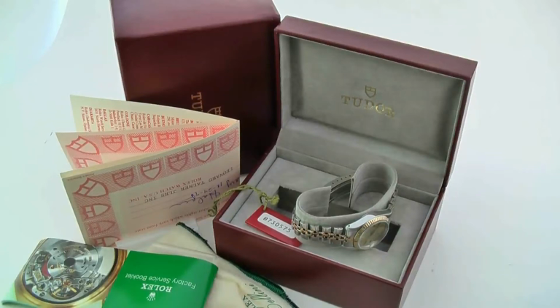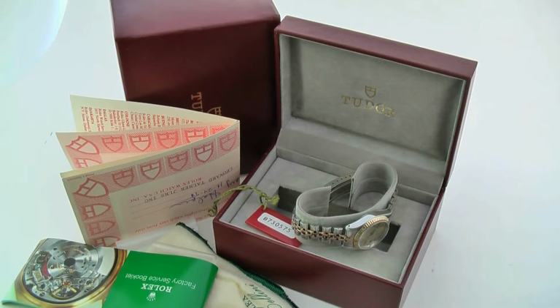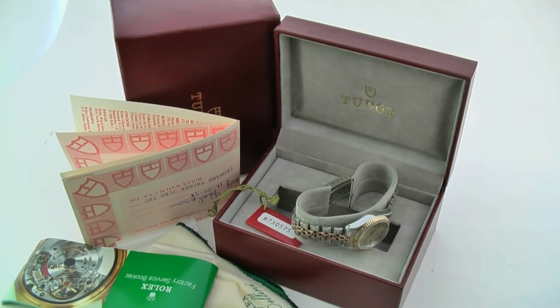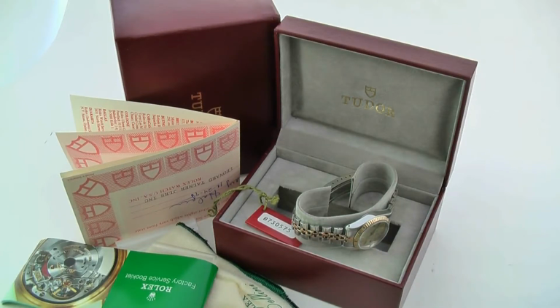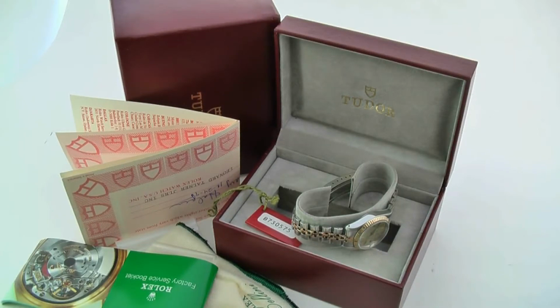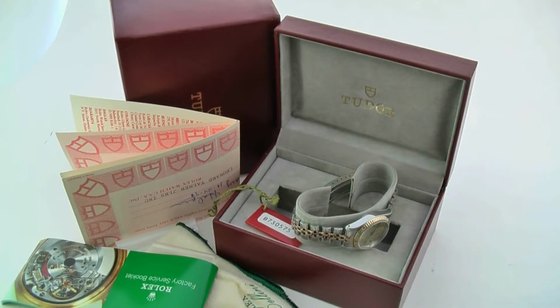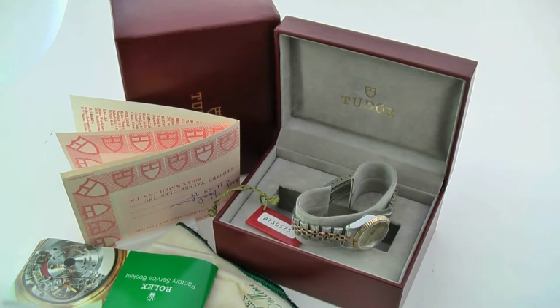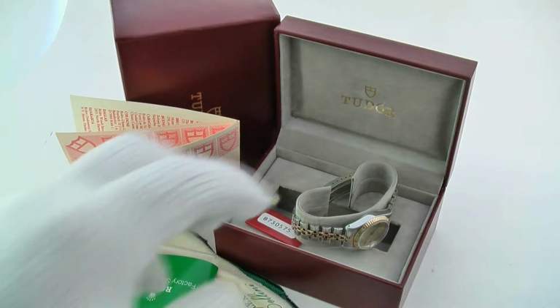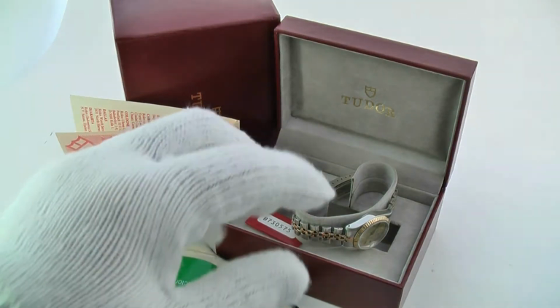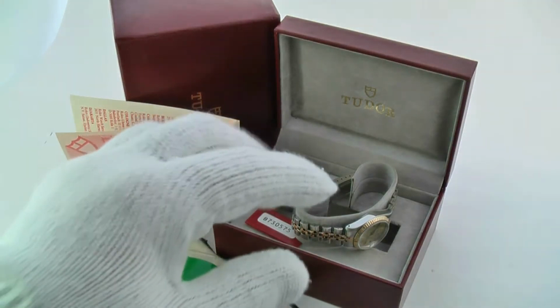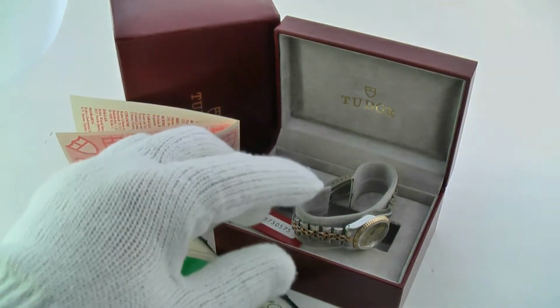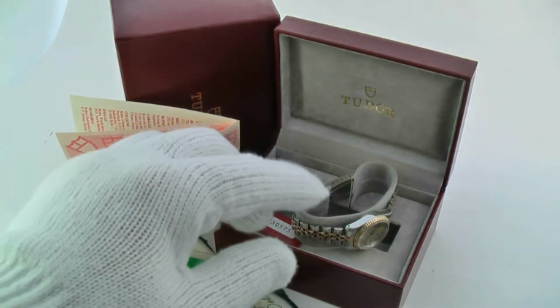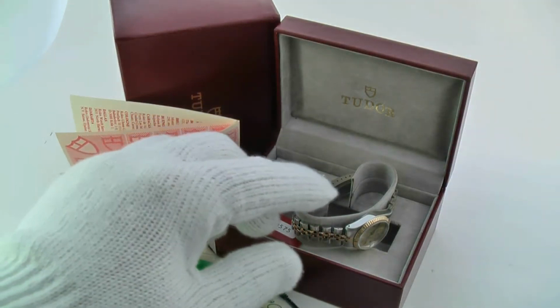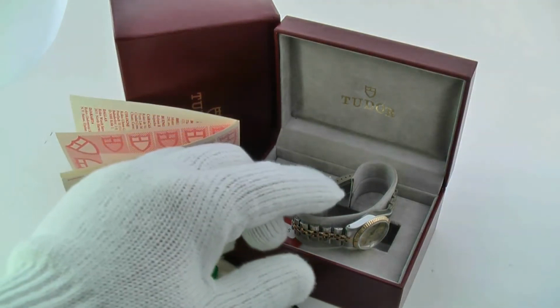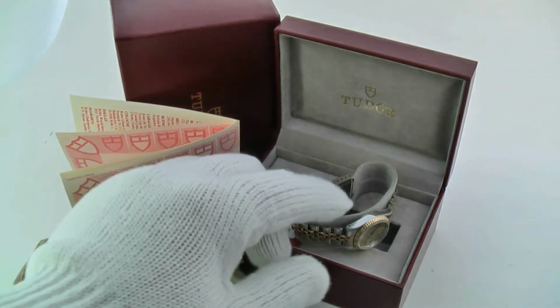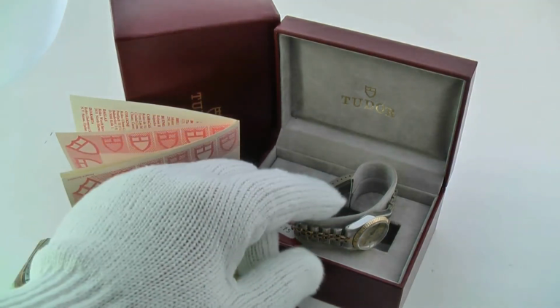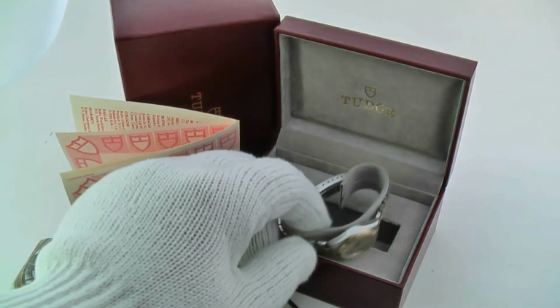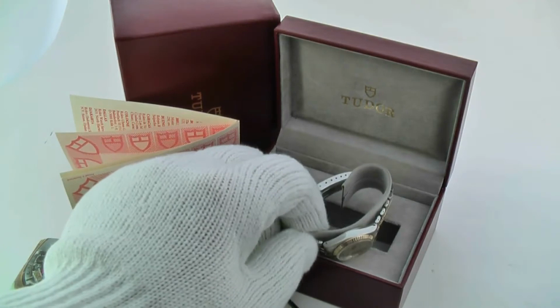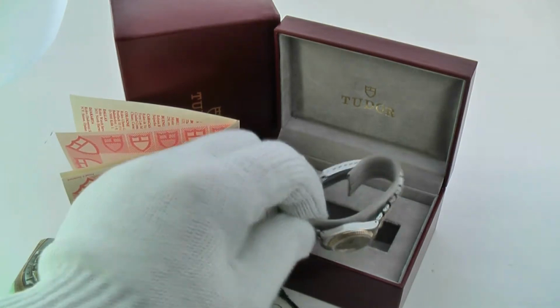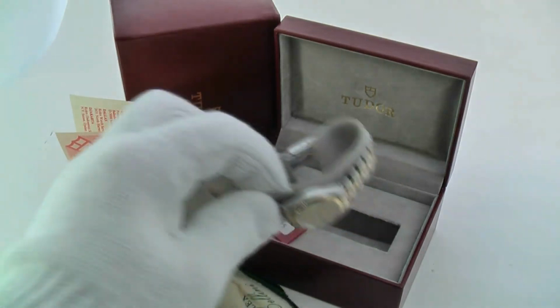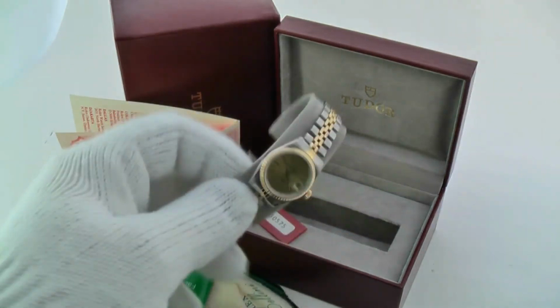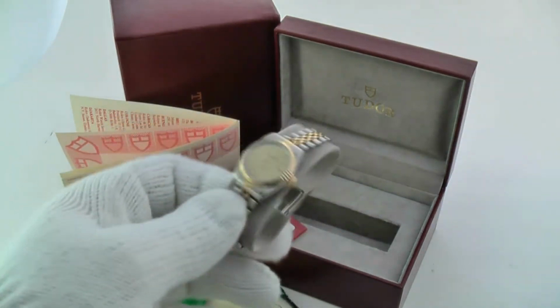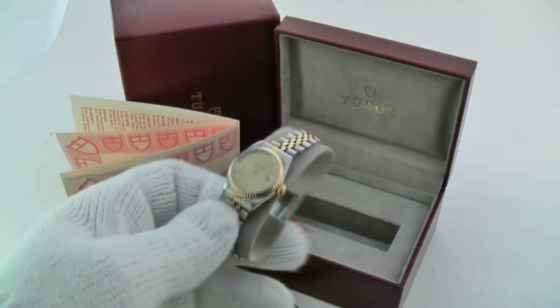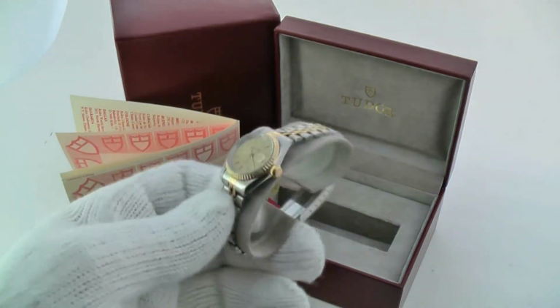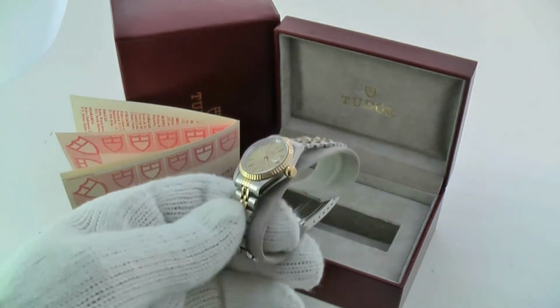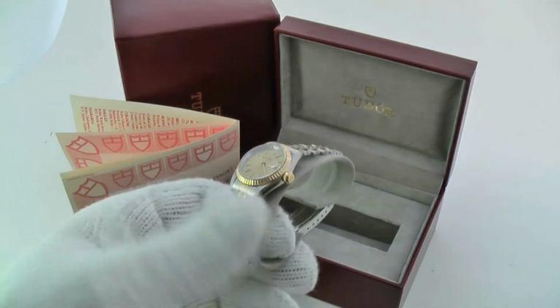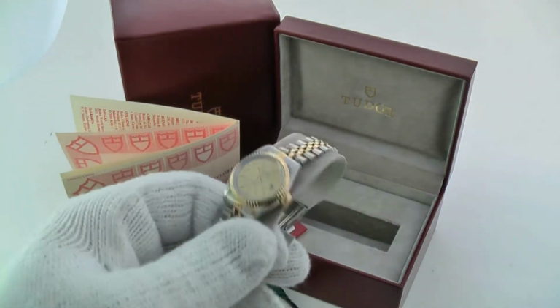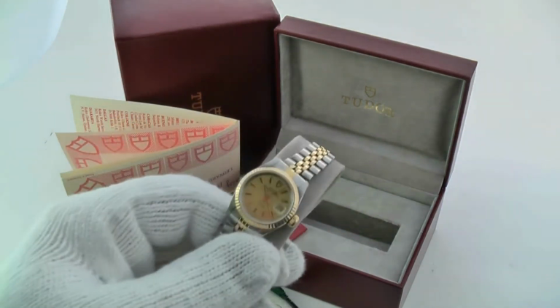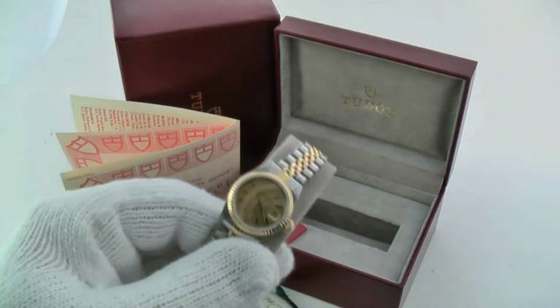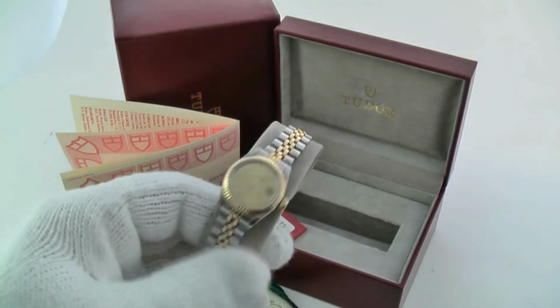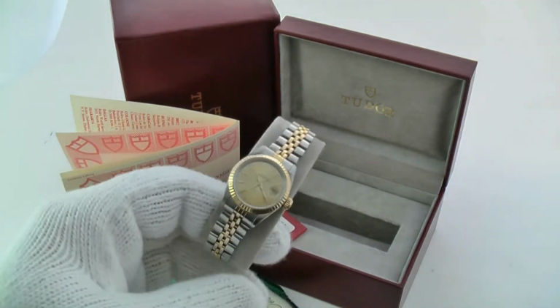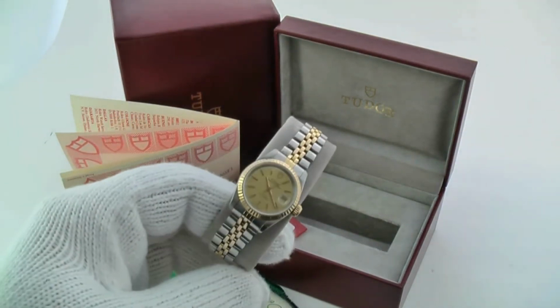How are you doing? Thanks for stopping by or listening today. Happy to be showing you a ladies Tudor by Rolex.